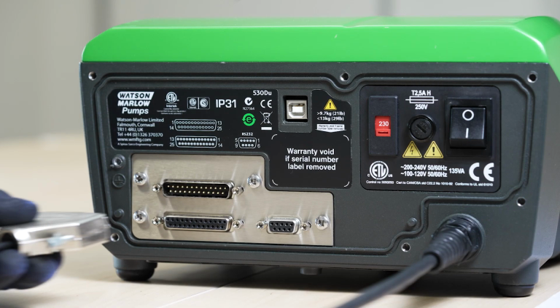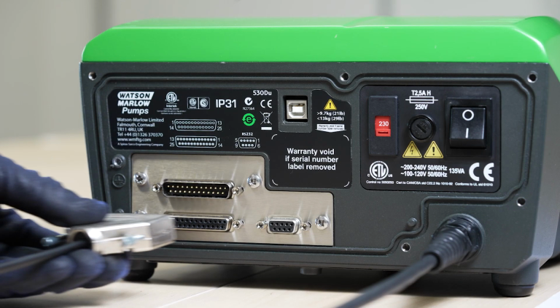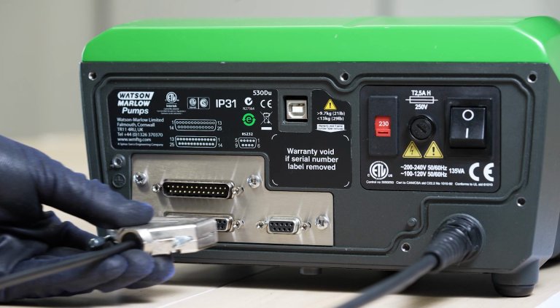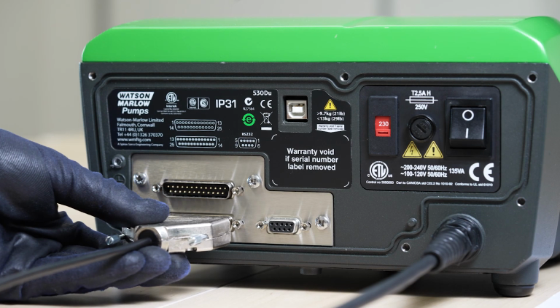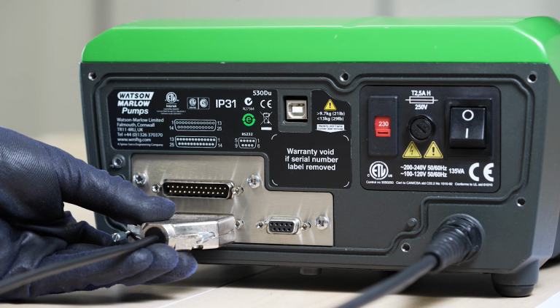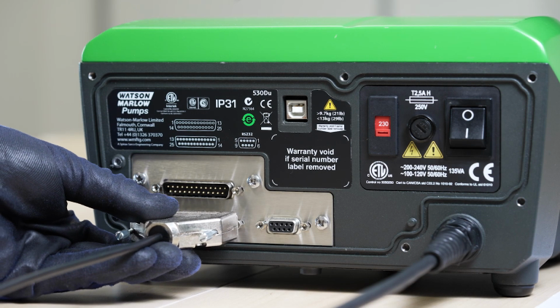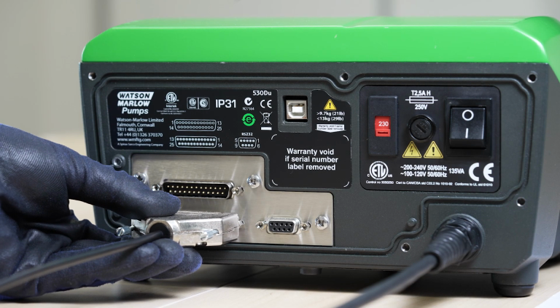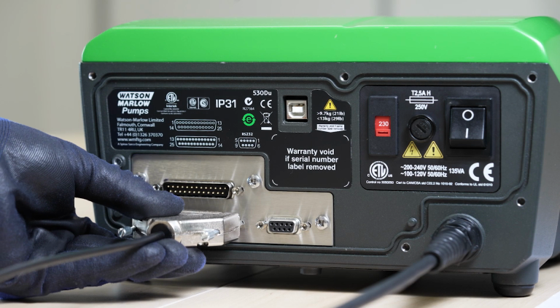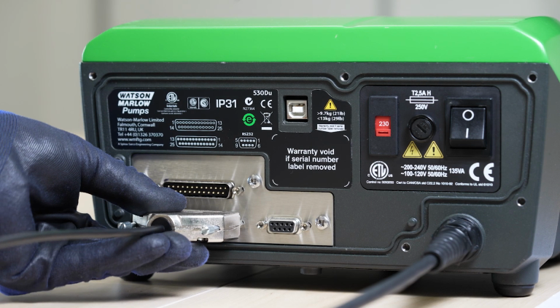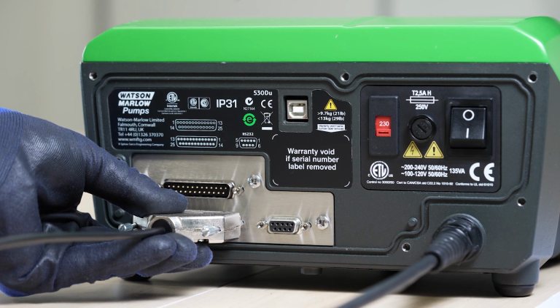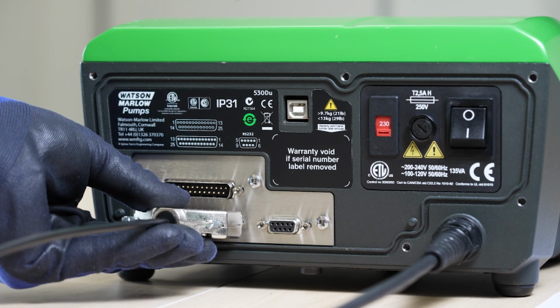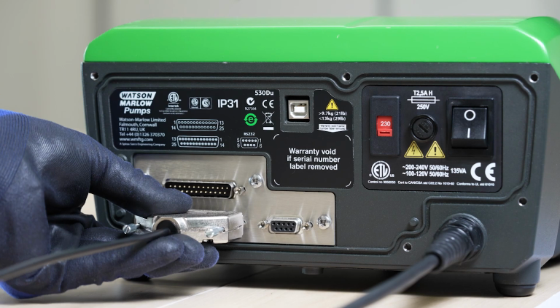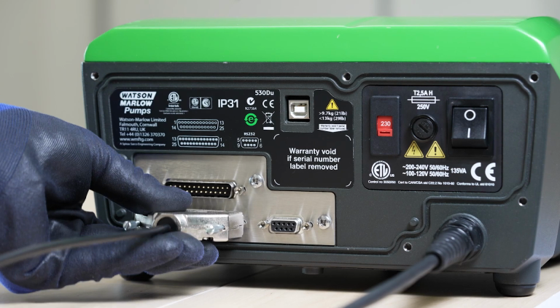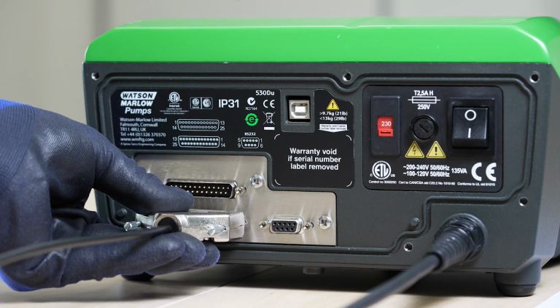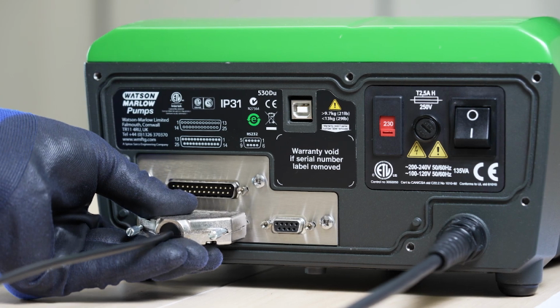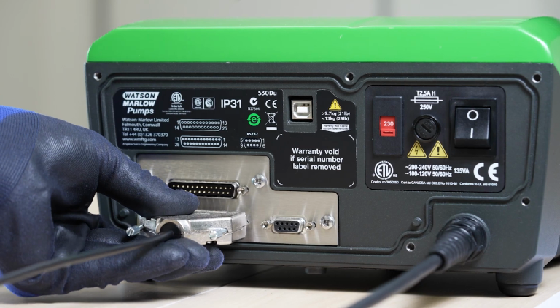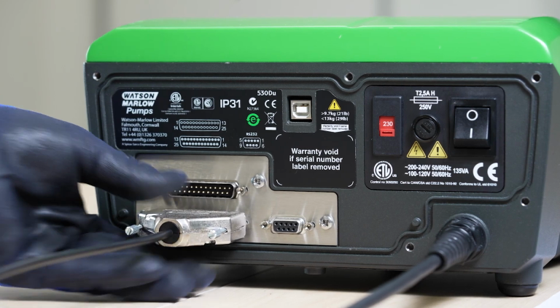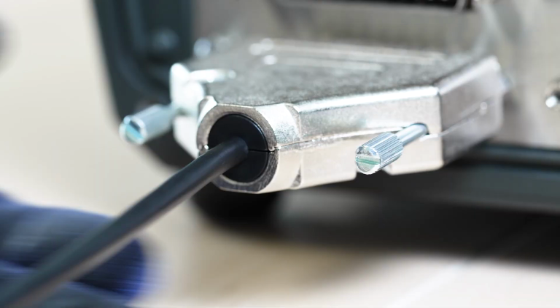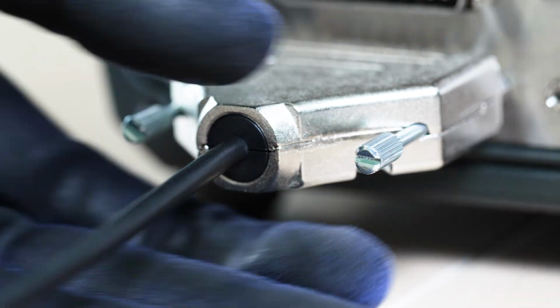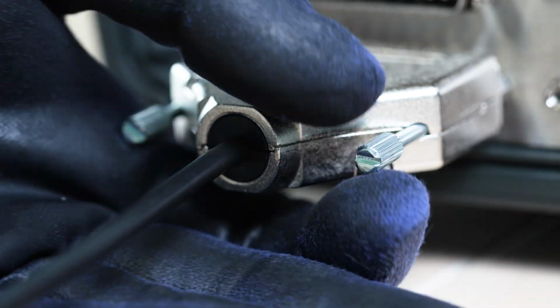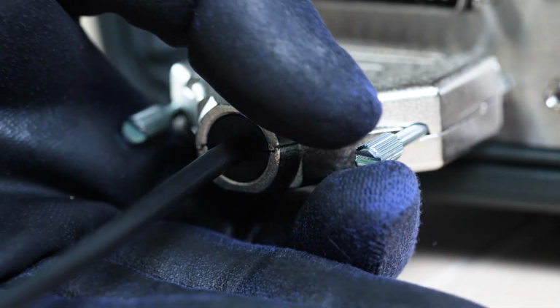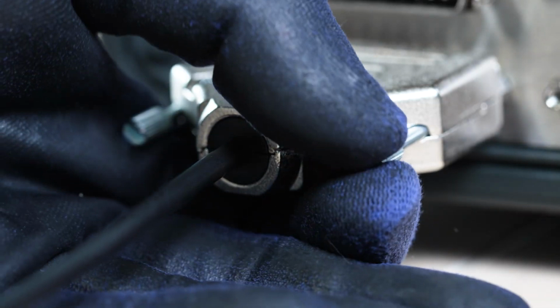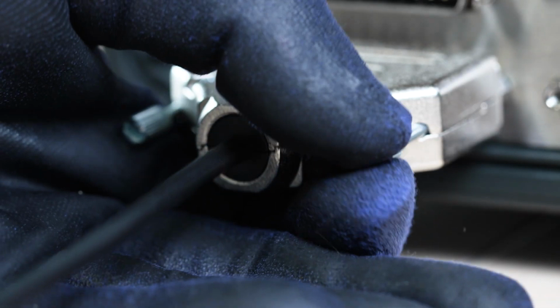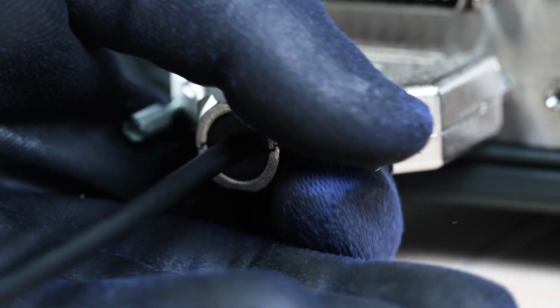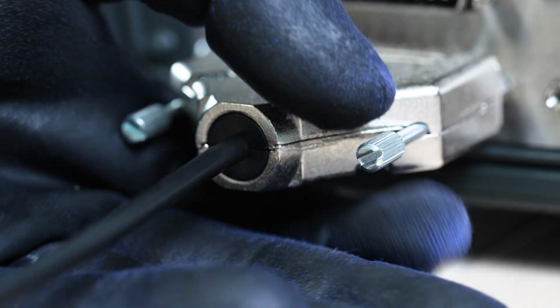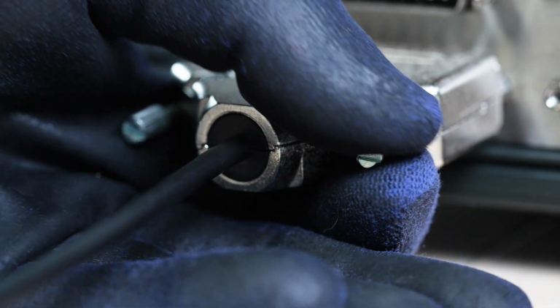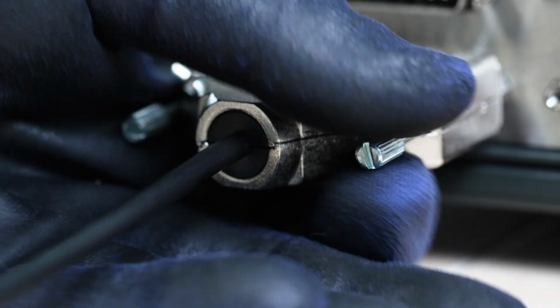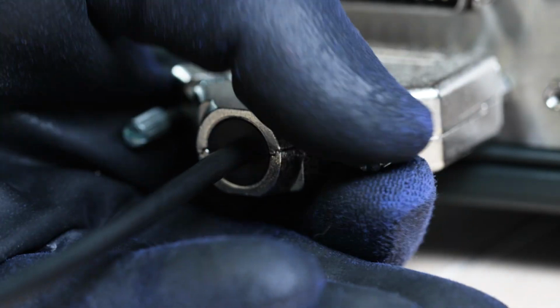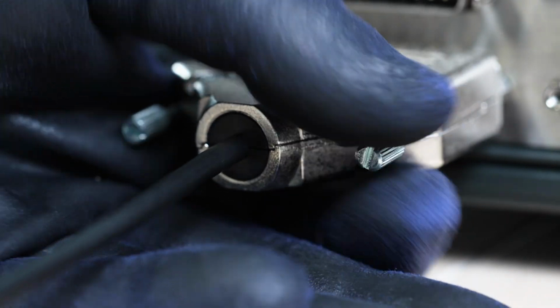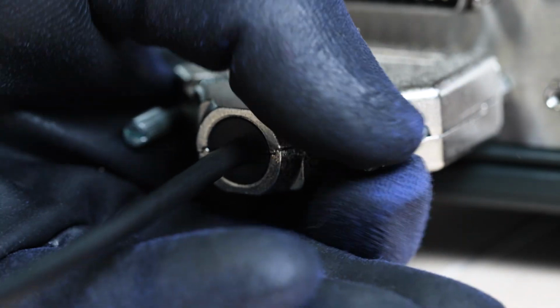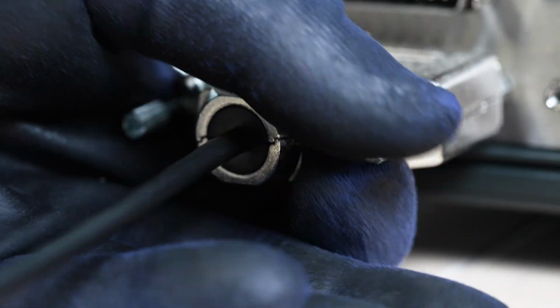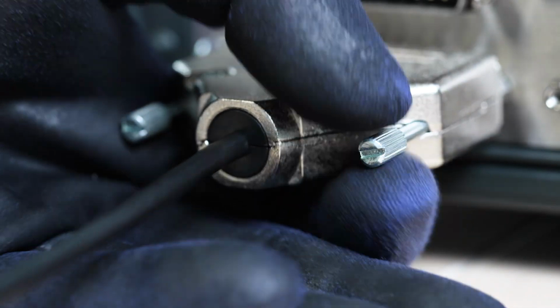With the pump off, ensure your process signal is connected and within range. Turn the pump on.